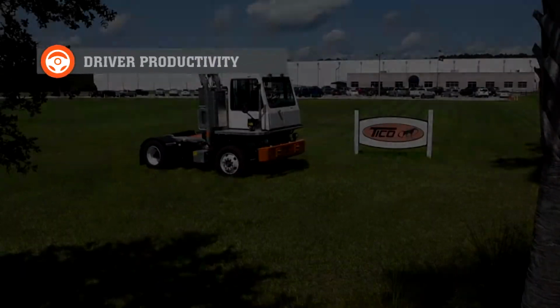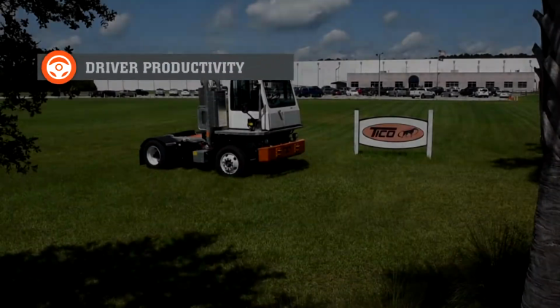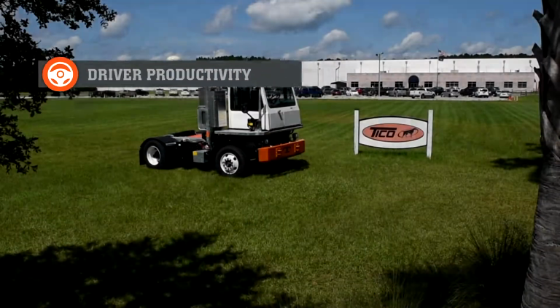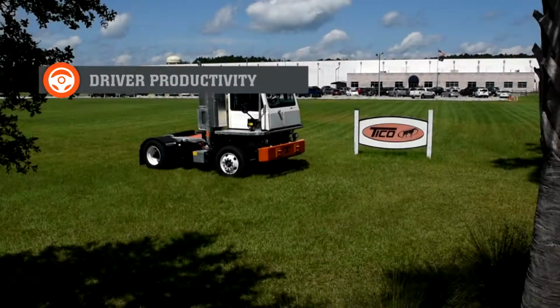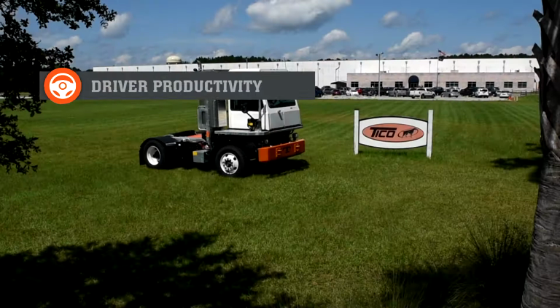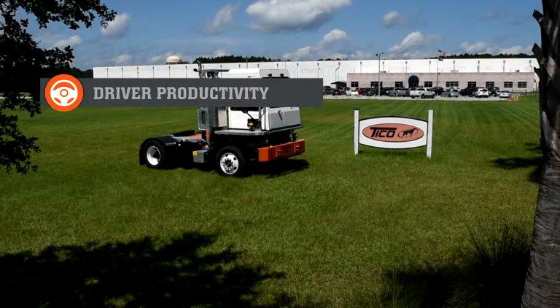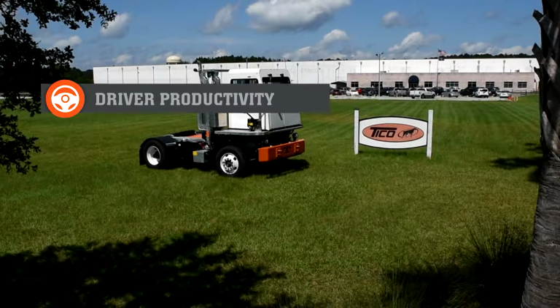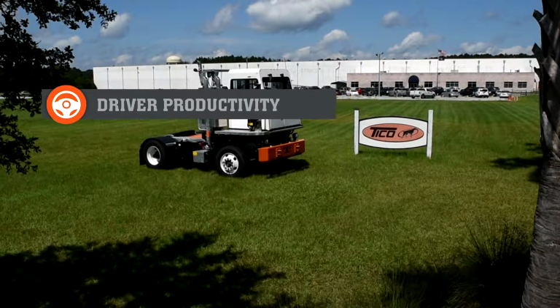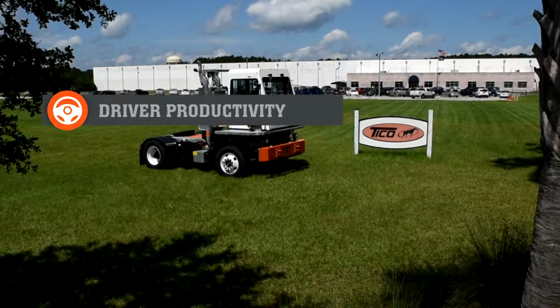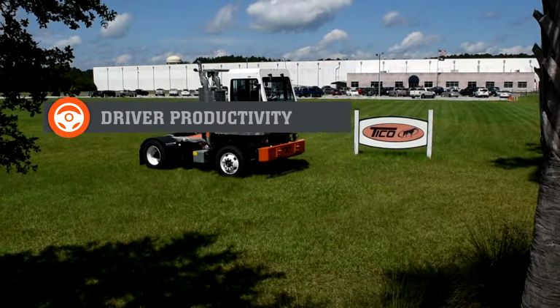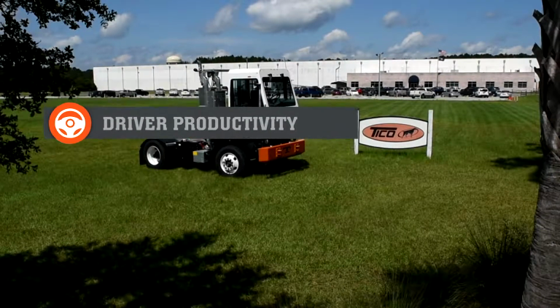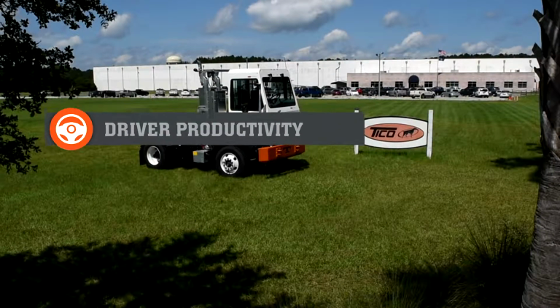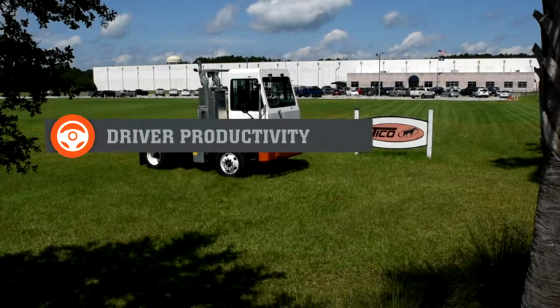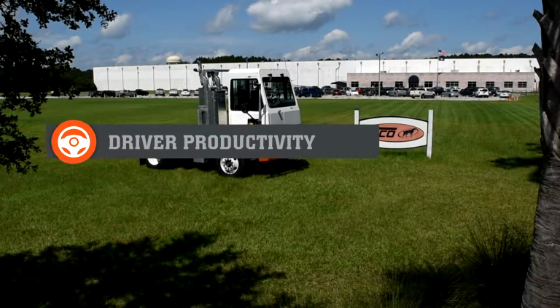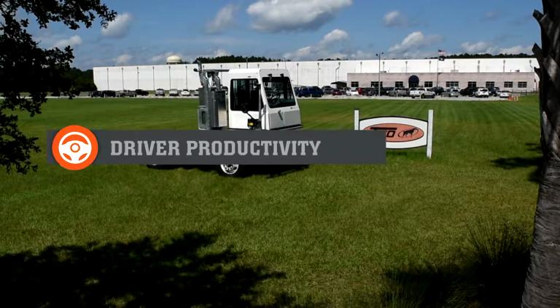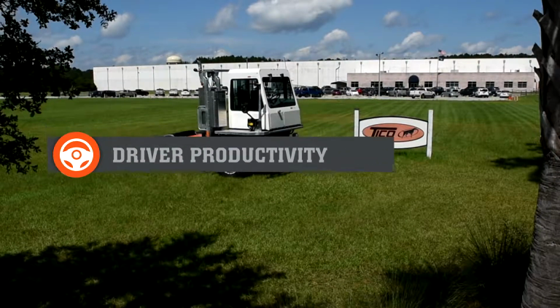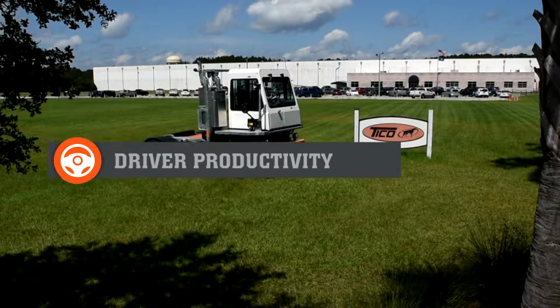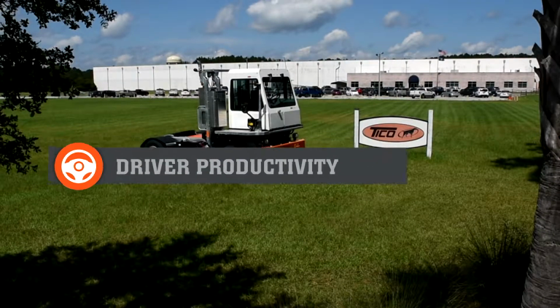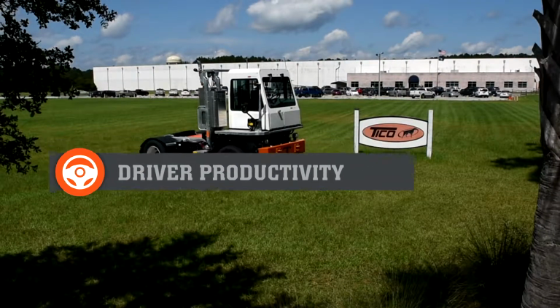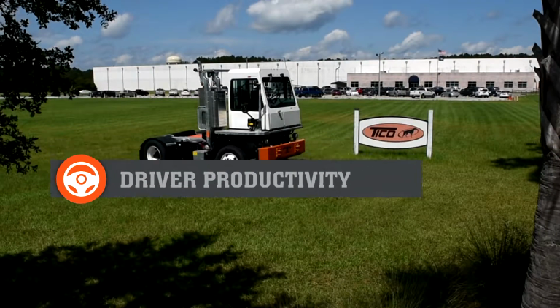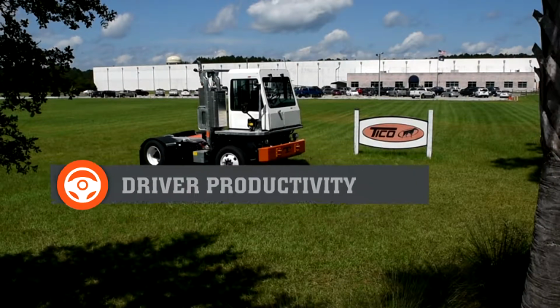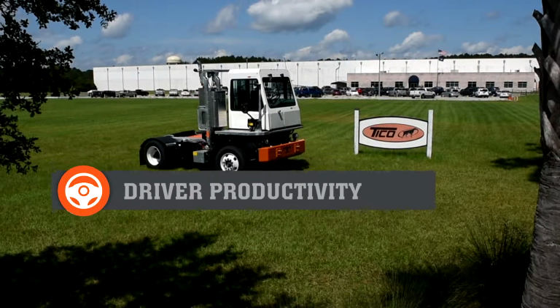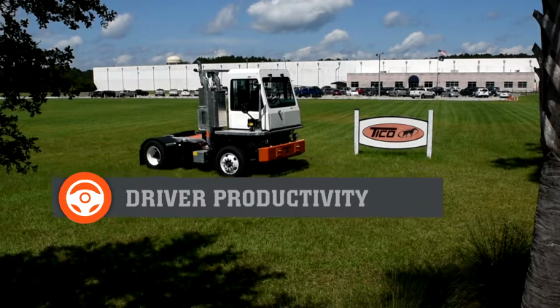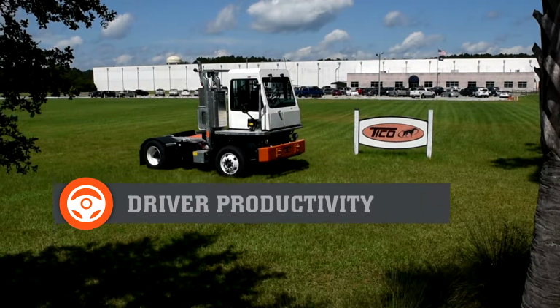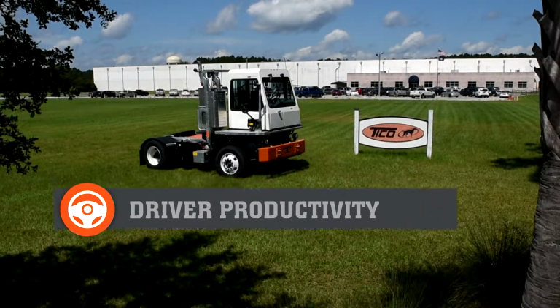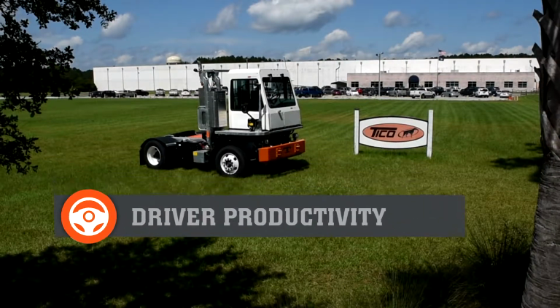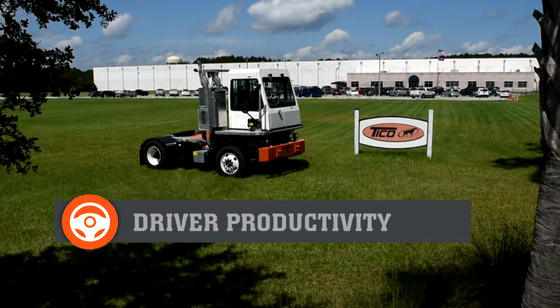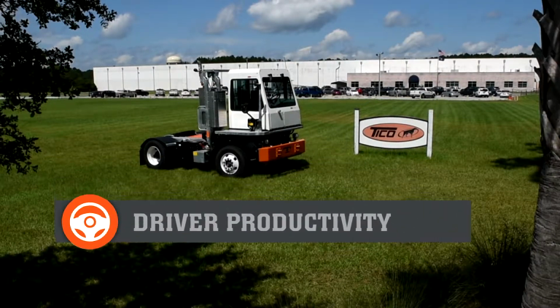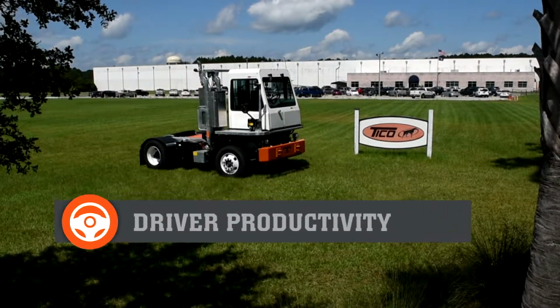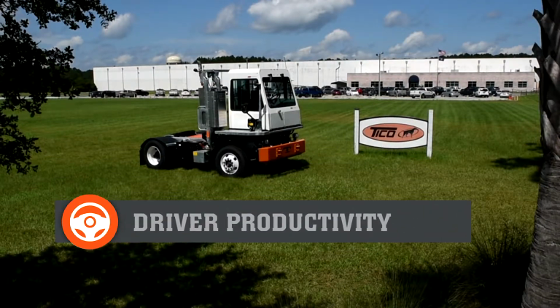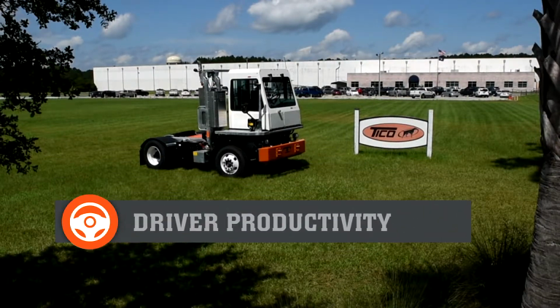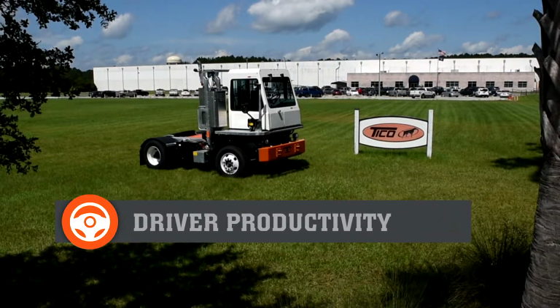Tyco Pro Spotter terminal tractors: driver productivity for the real world, every day.